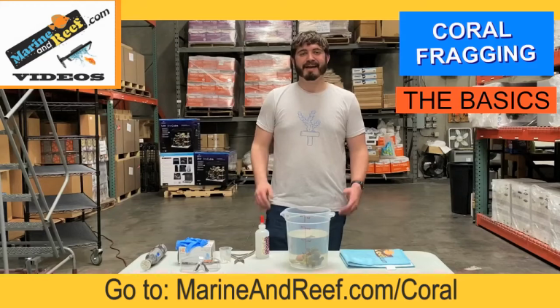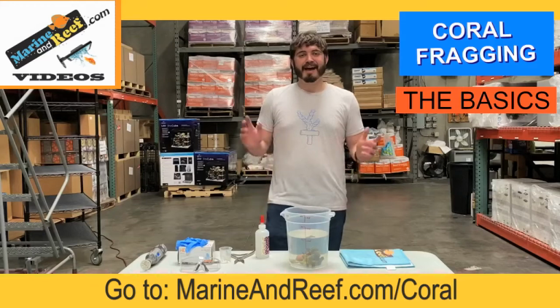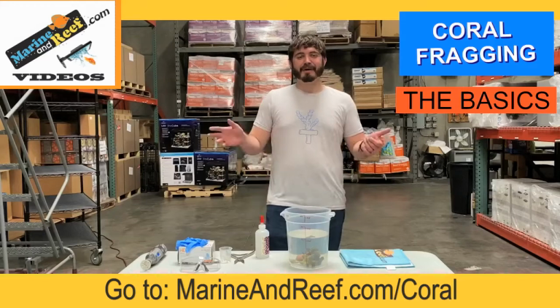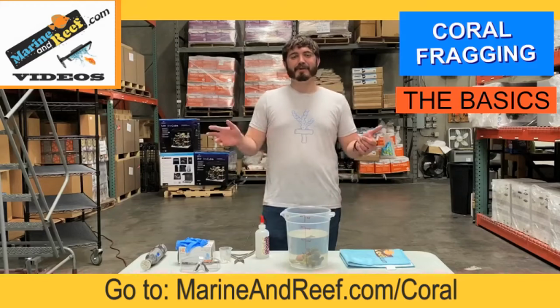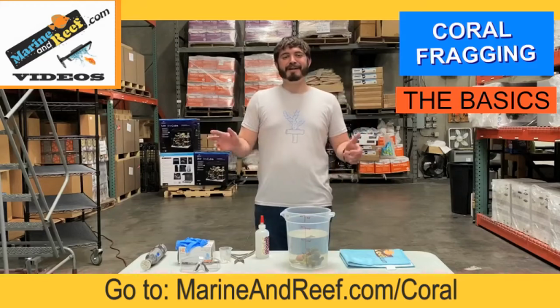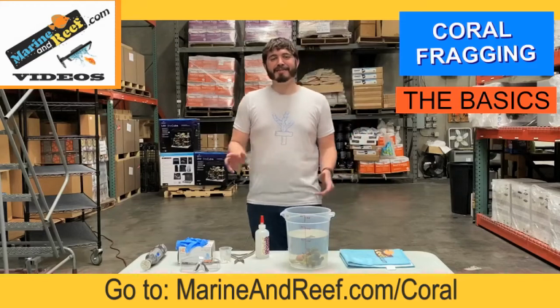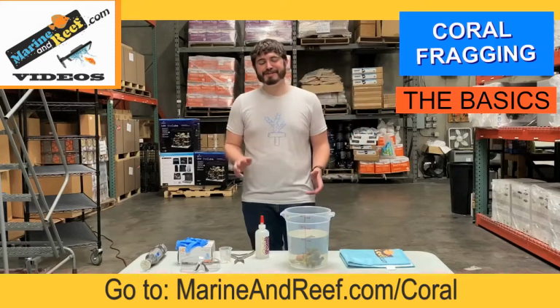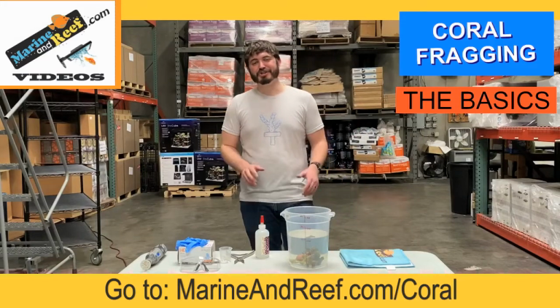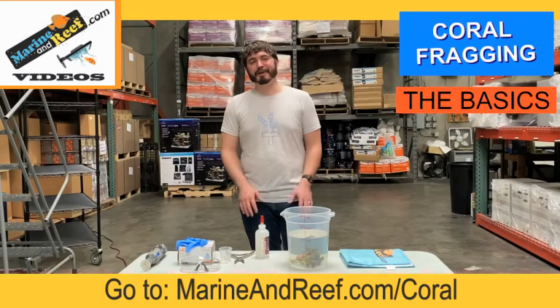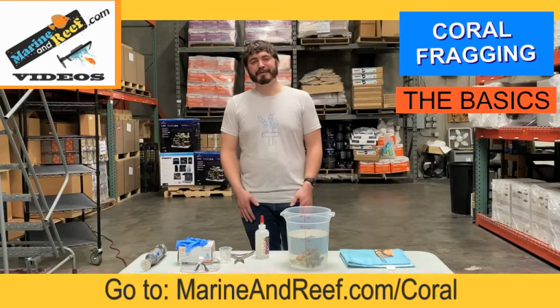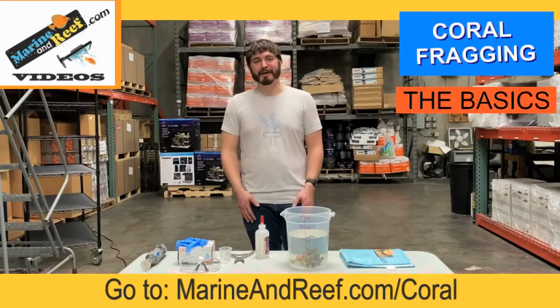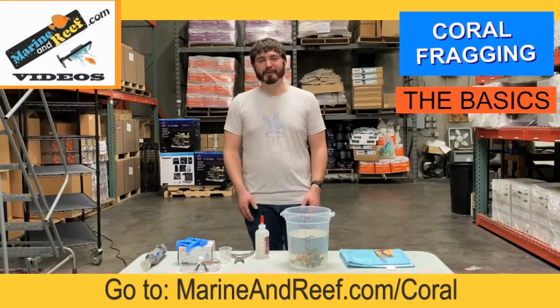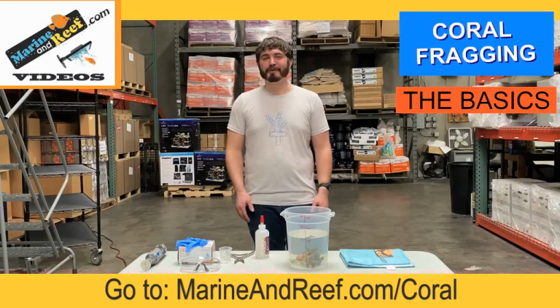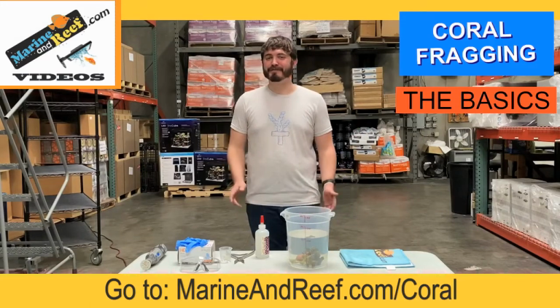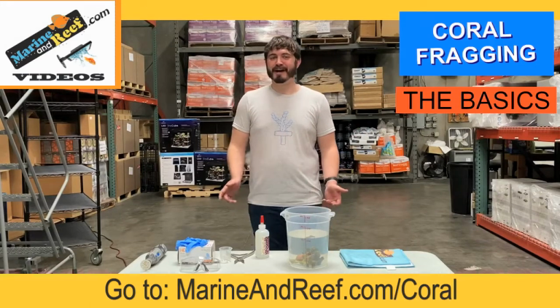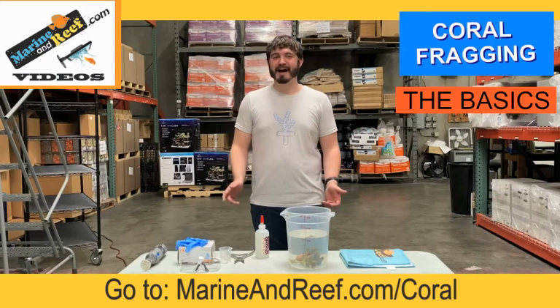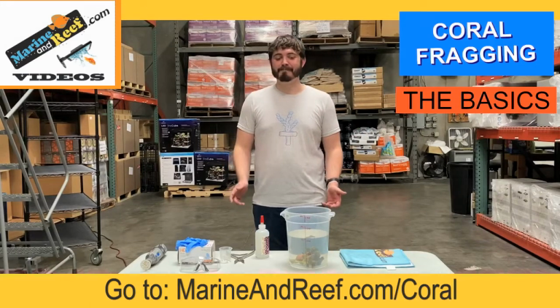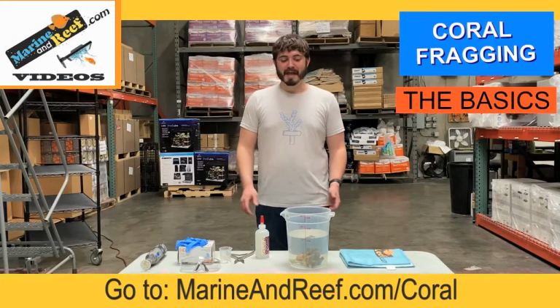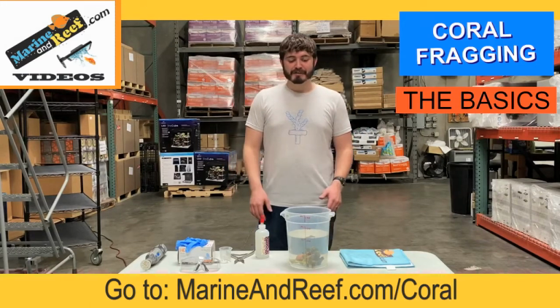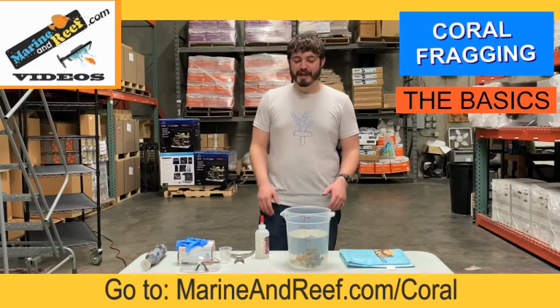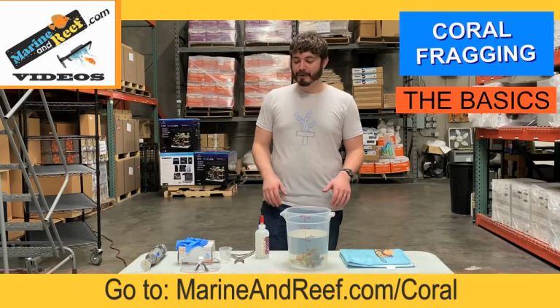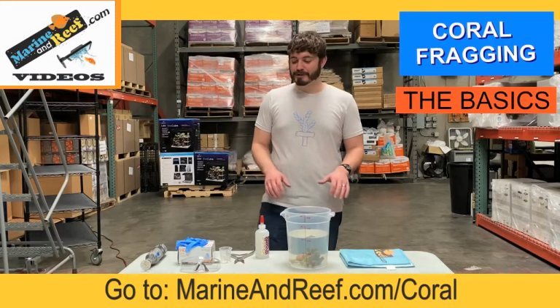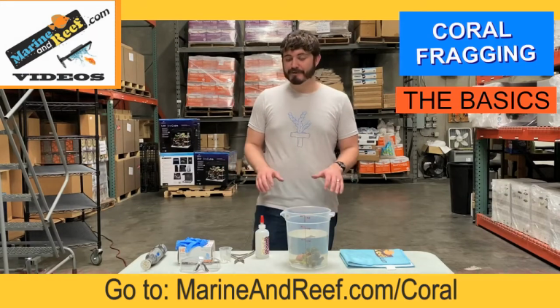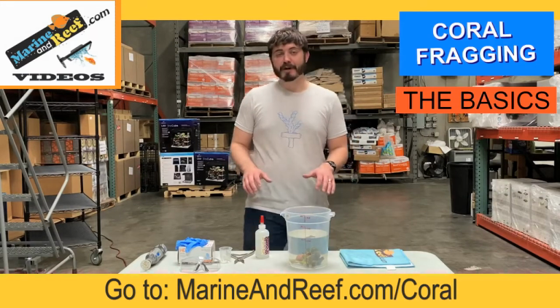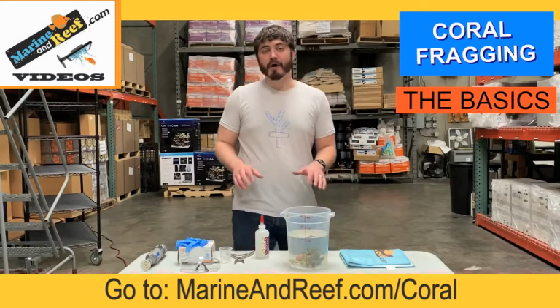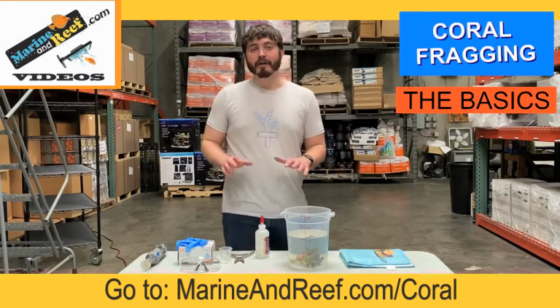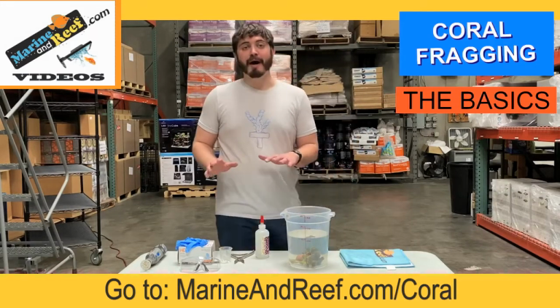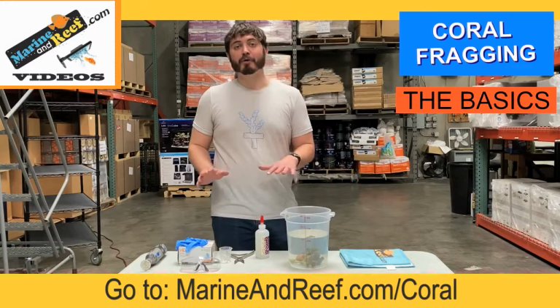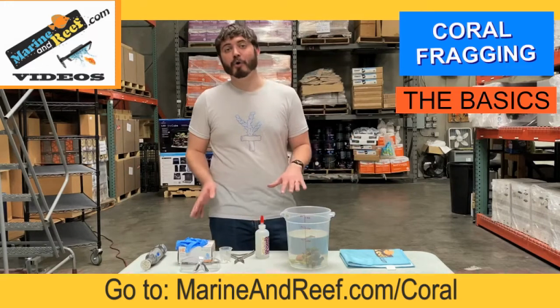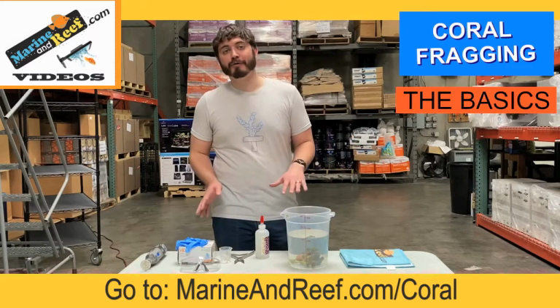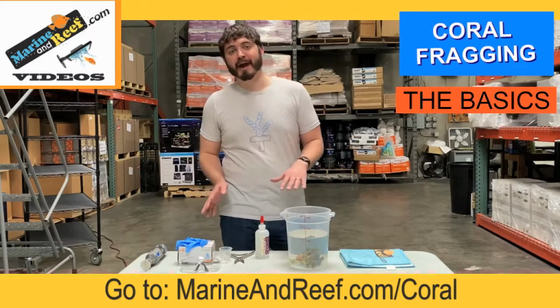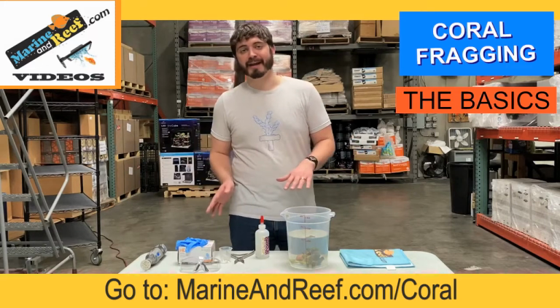Hello everyone, this is Jaron from MarineandReef.com. Today we're going to do a video all about coral fragging.